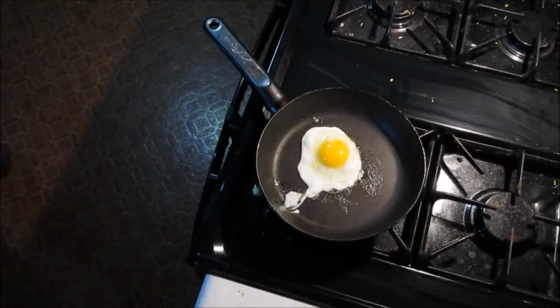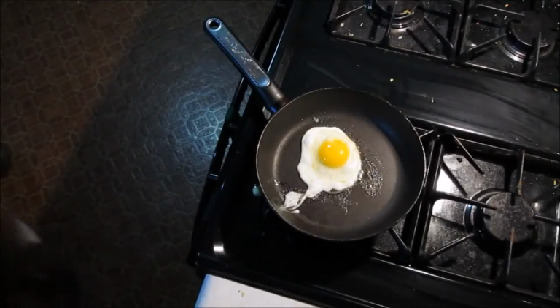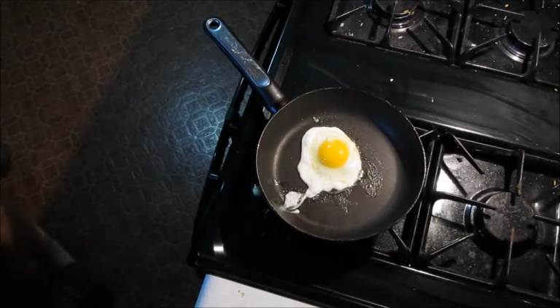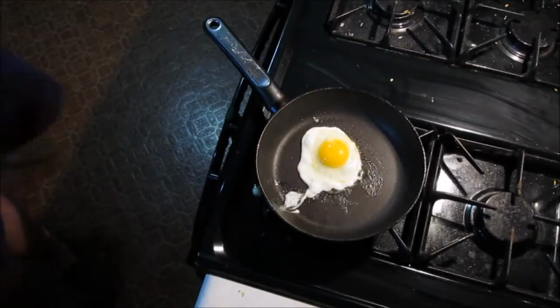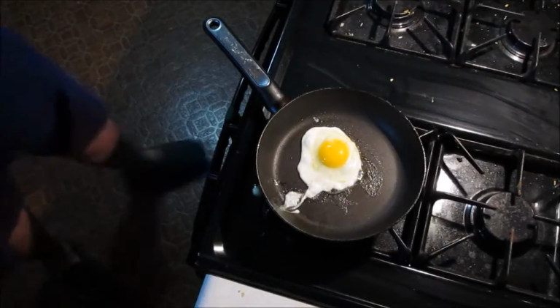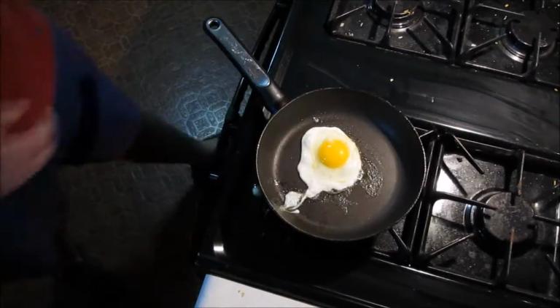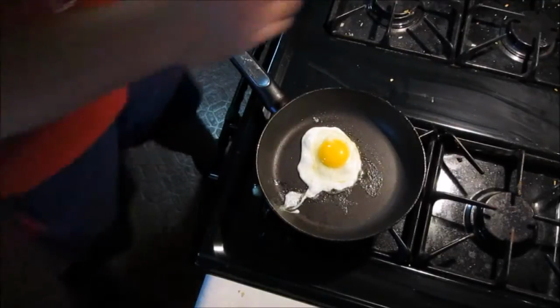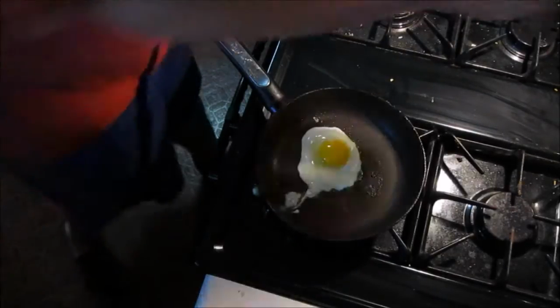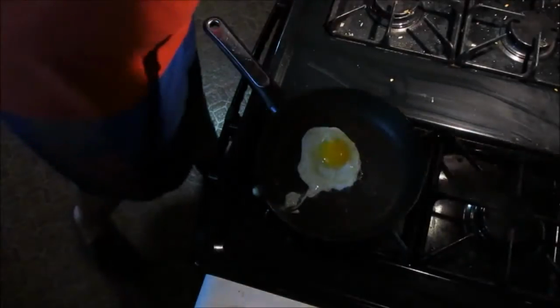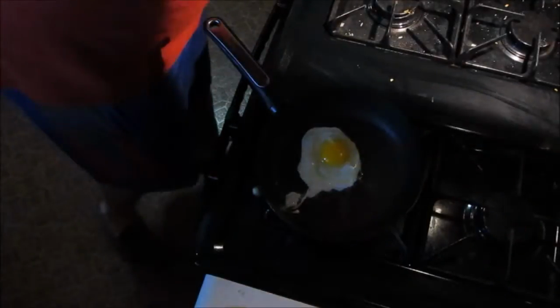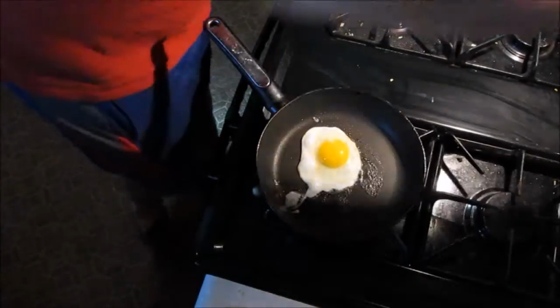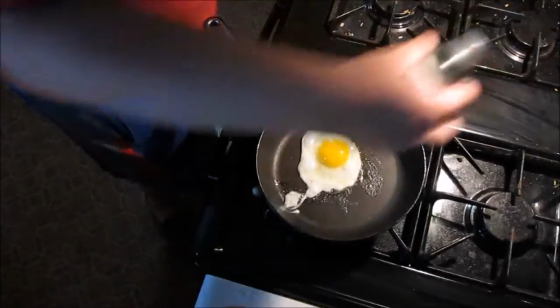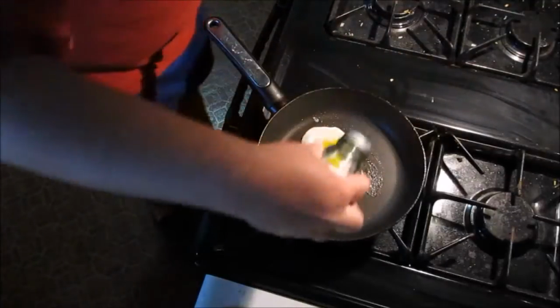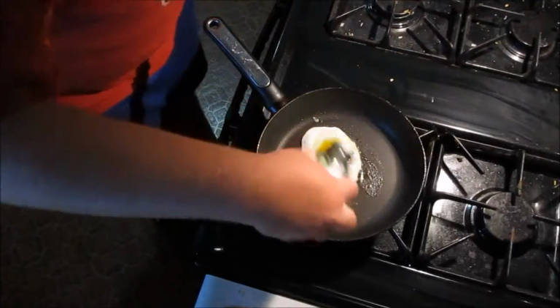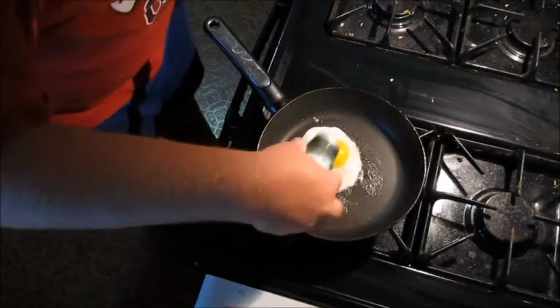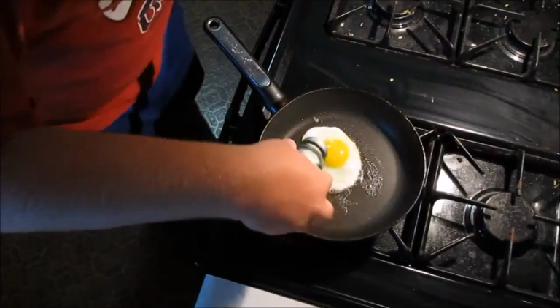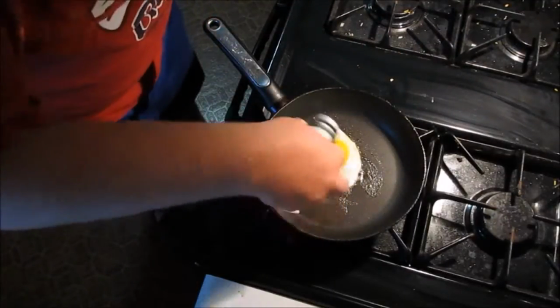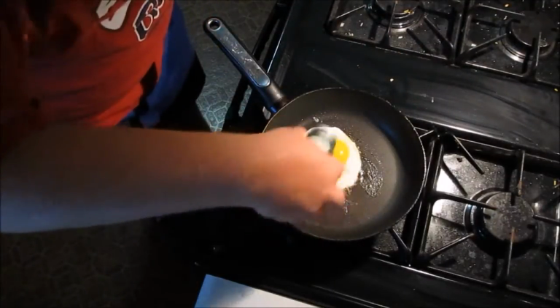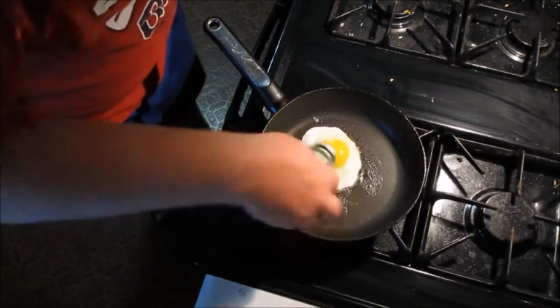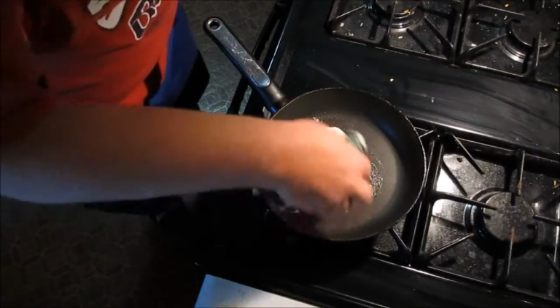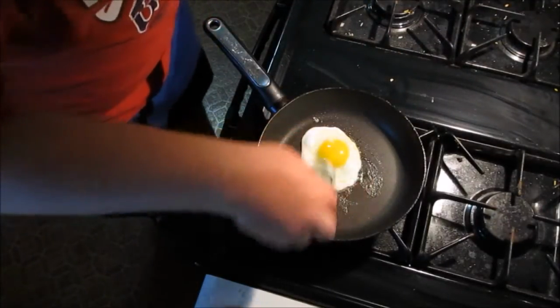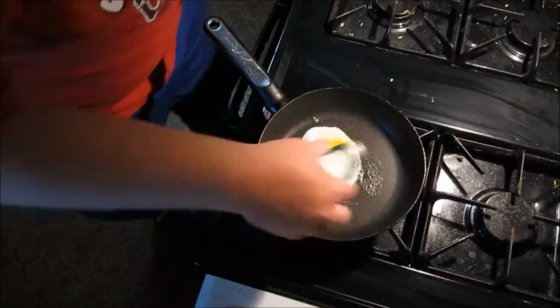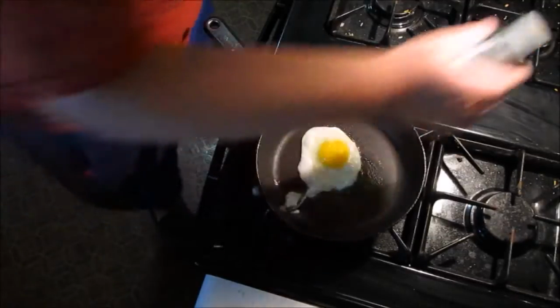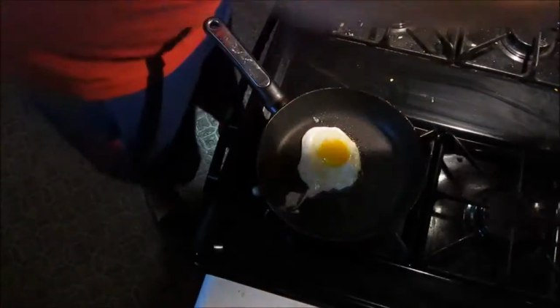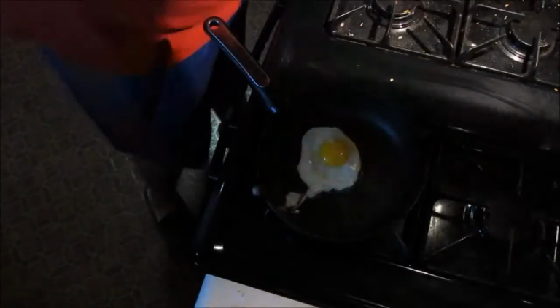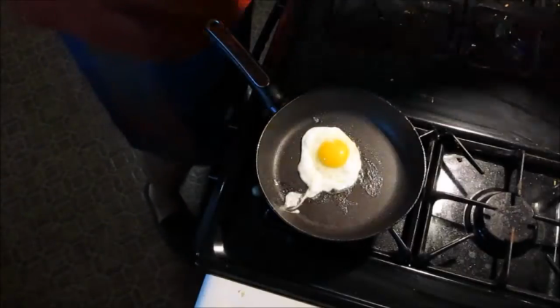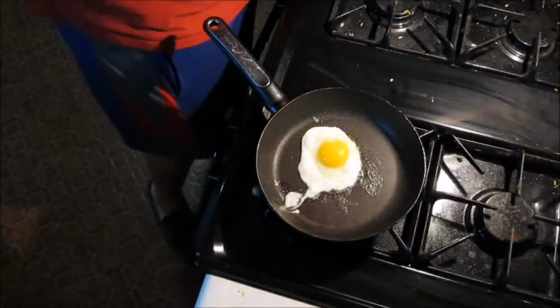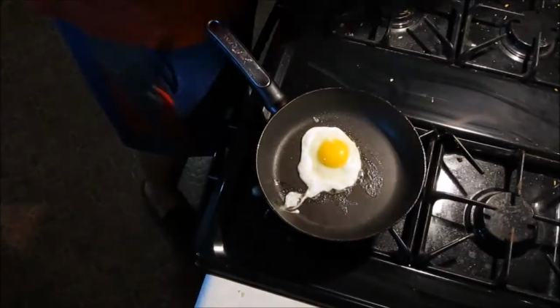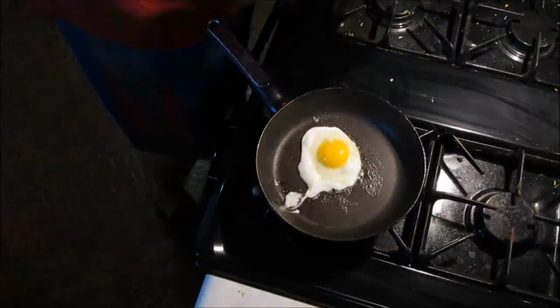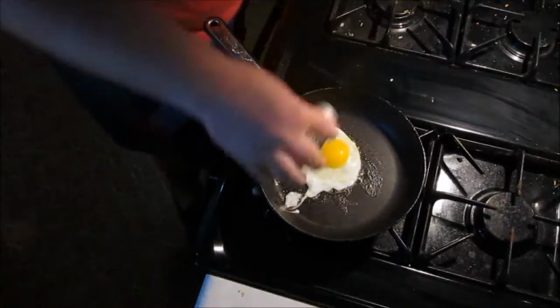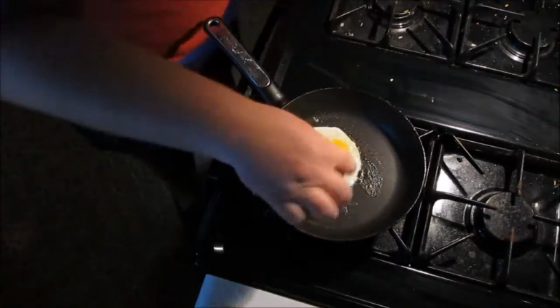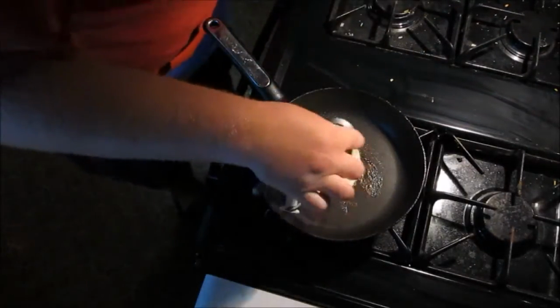You can grab a spatula, you know, you can throw a little bit of salt, a little bit of pepper.